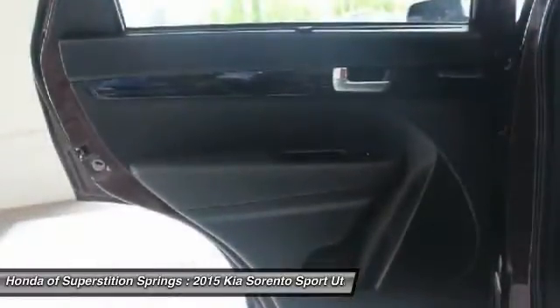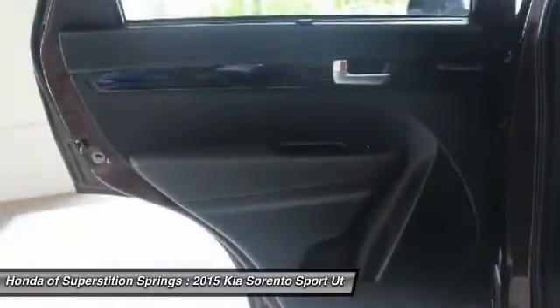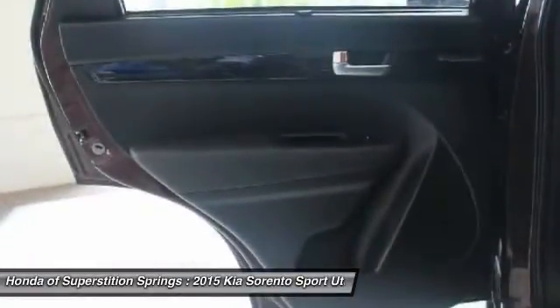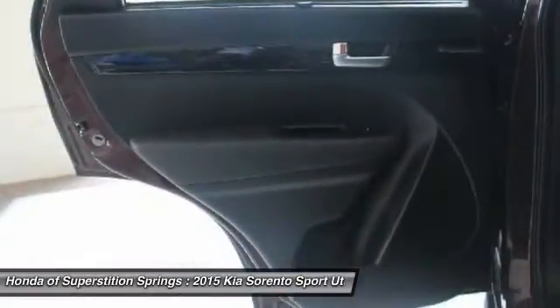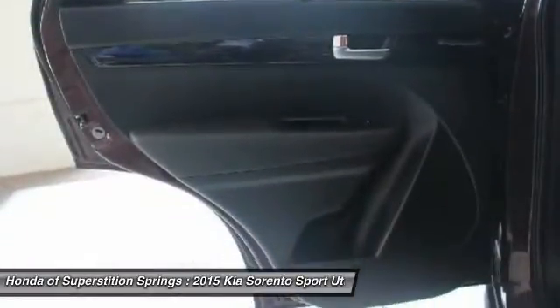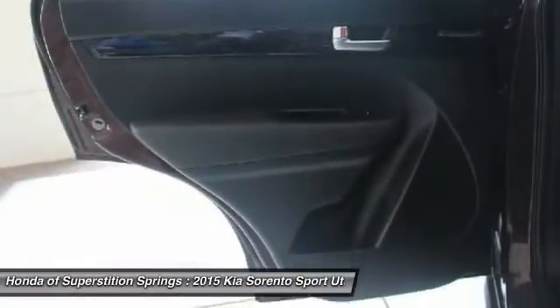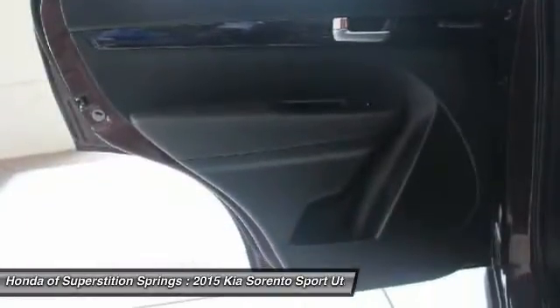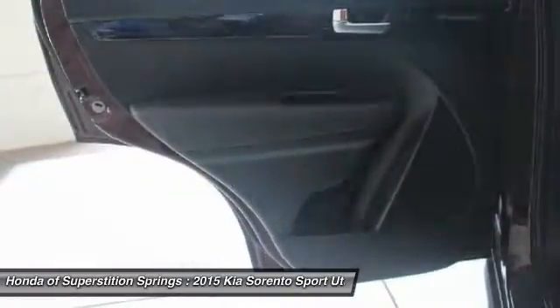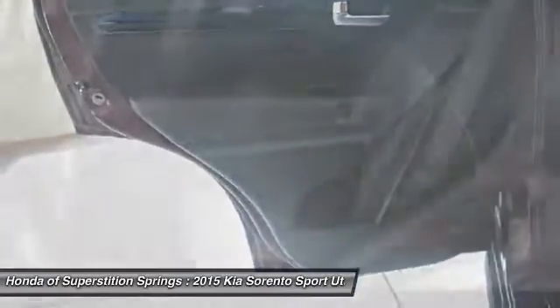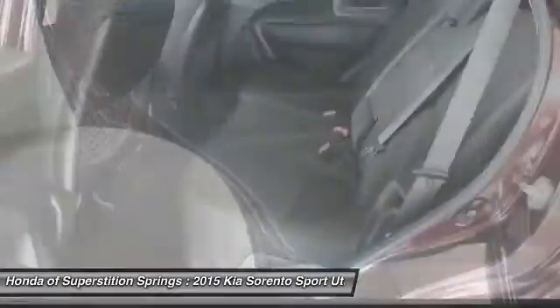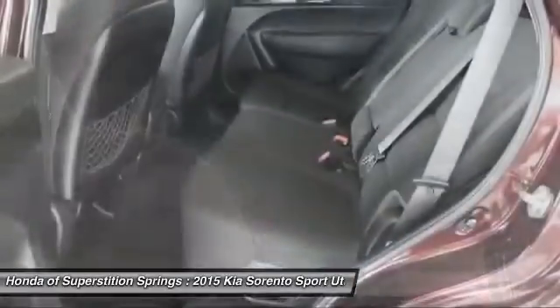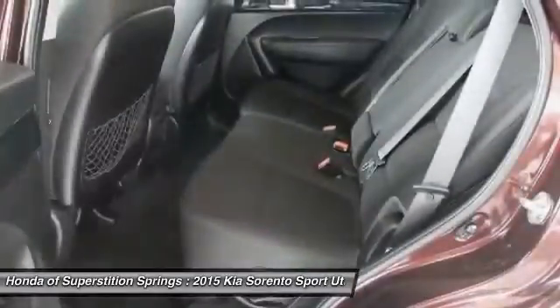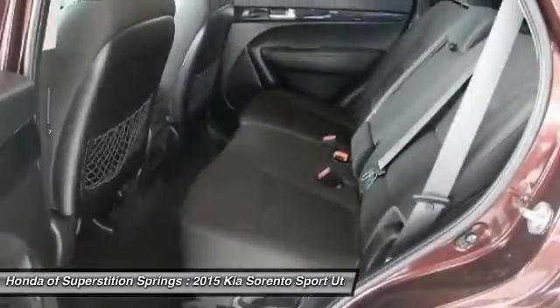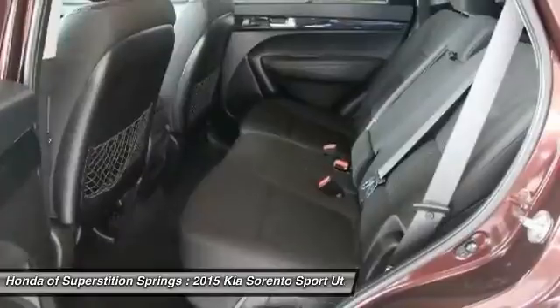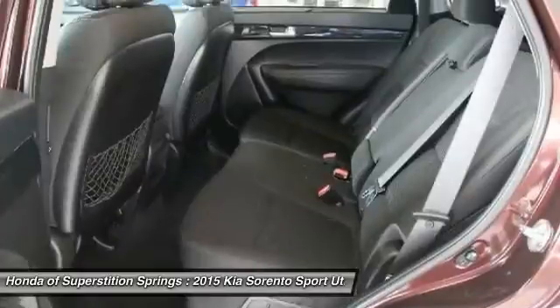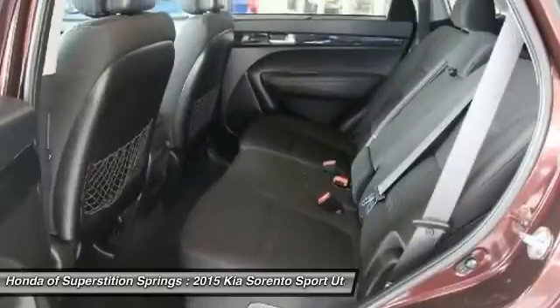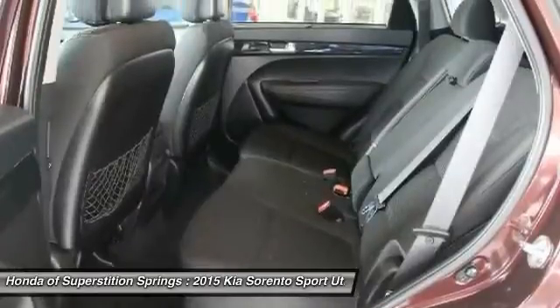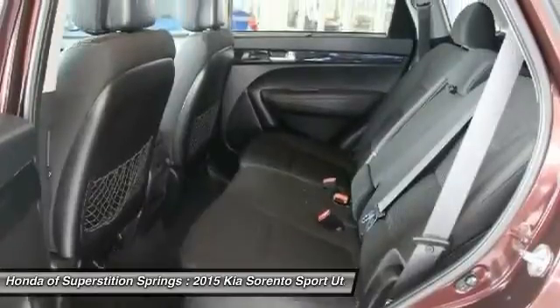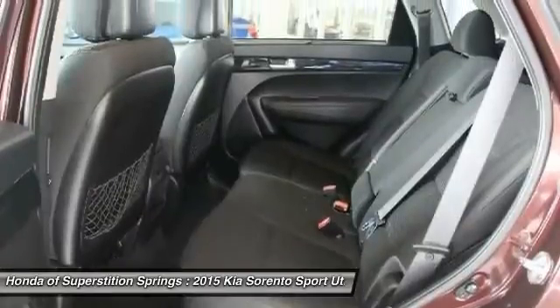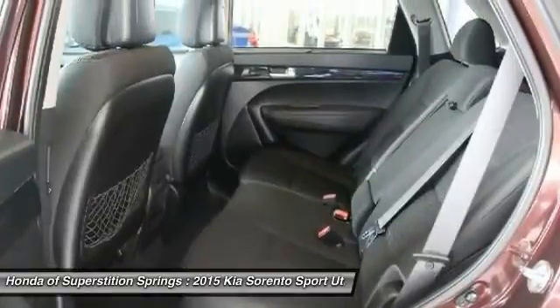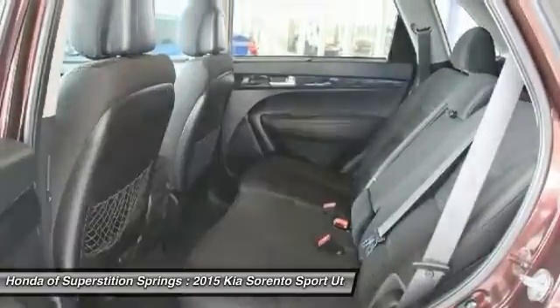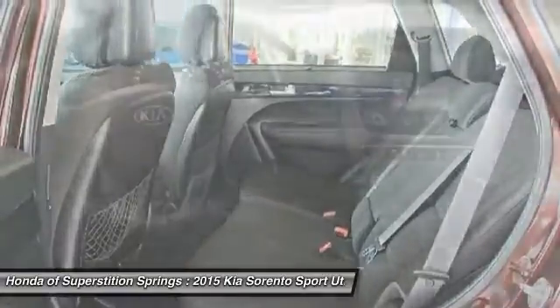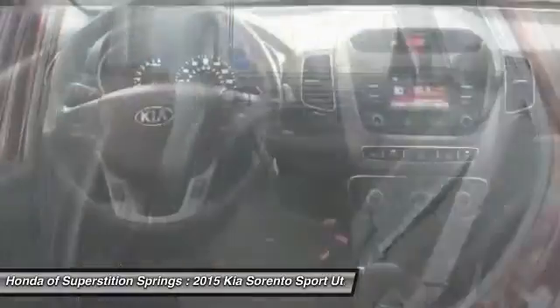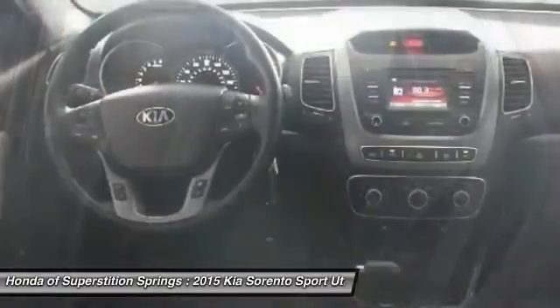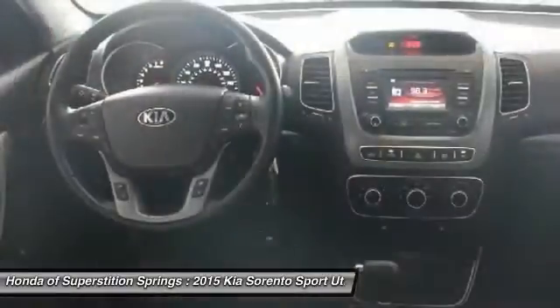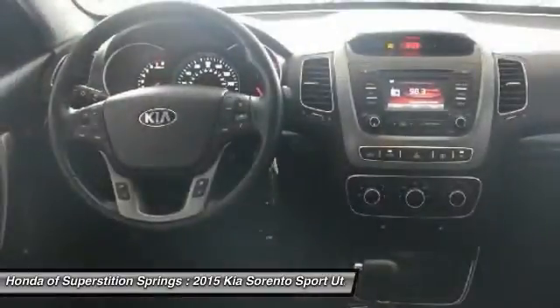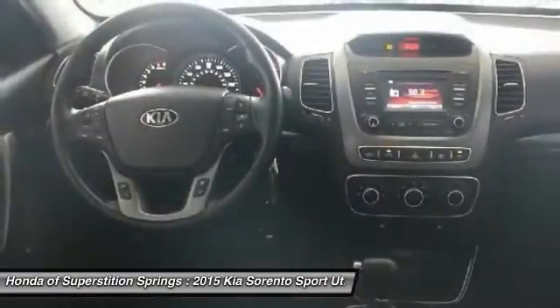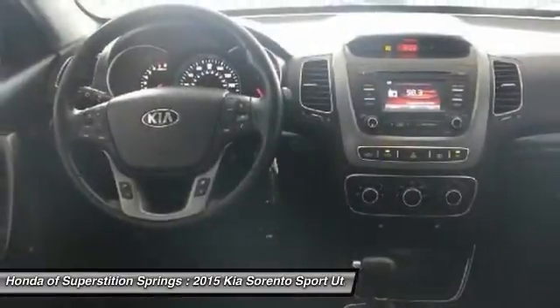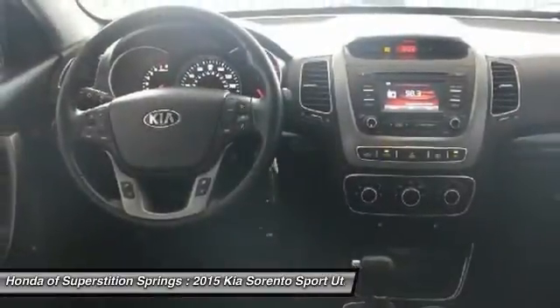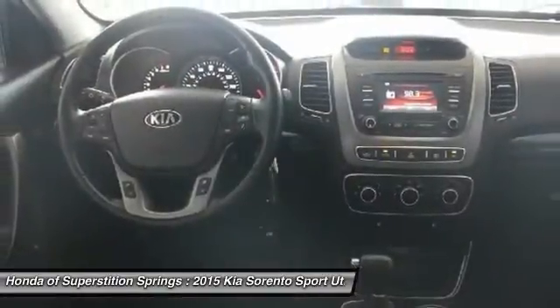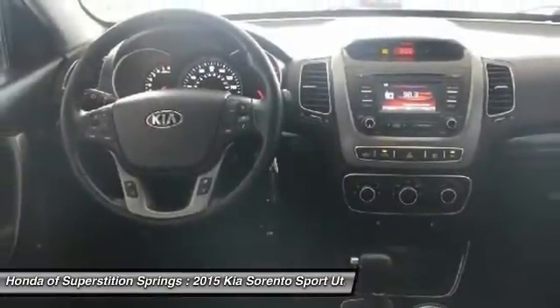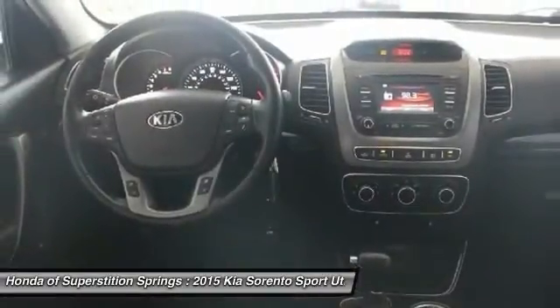Rear window defroster, power windows, electronic stability control. Your new ride is just a phone call away.